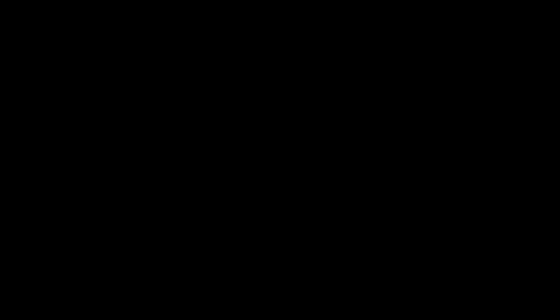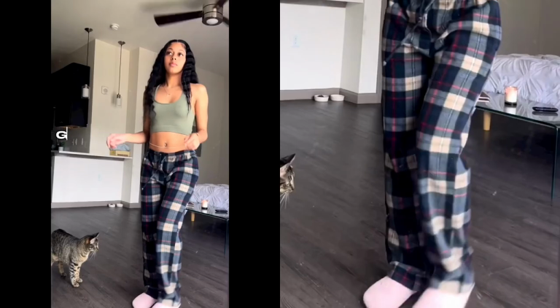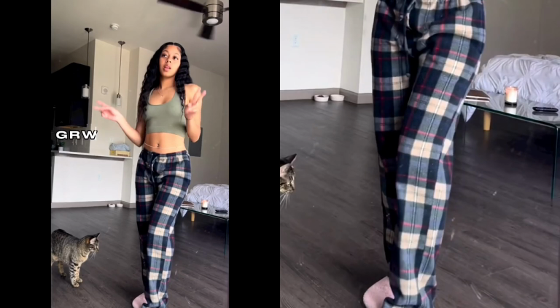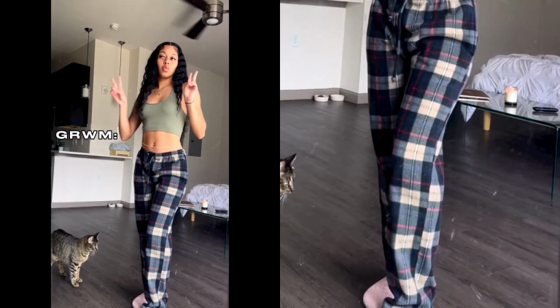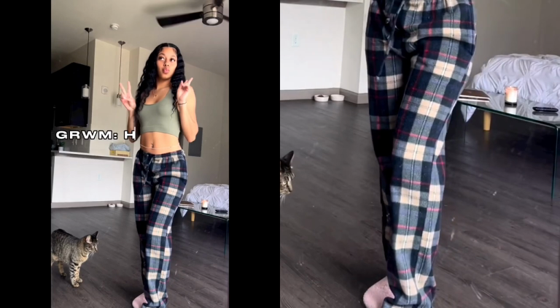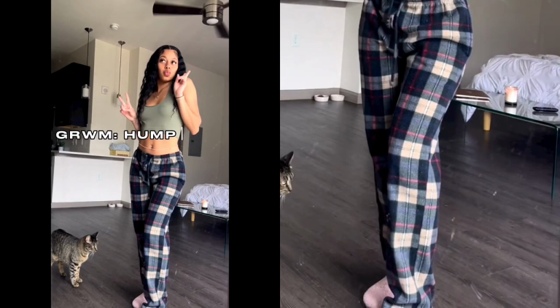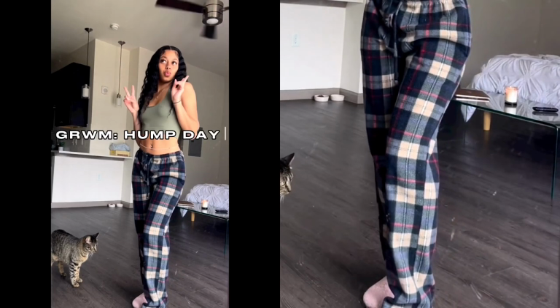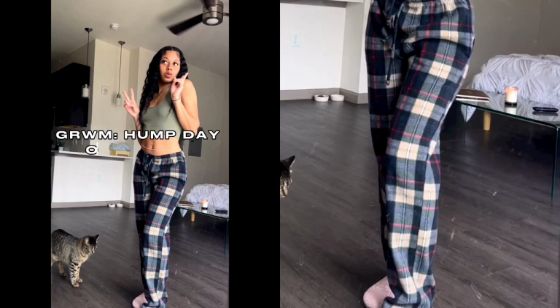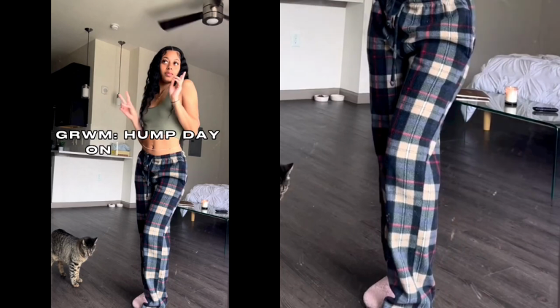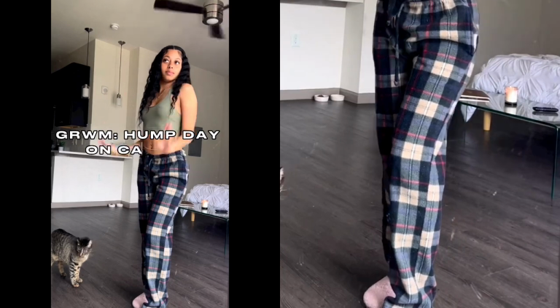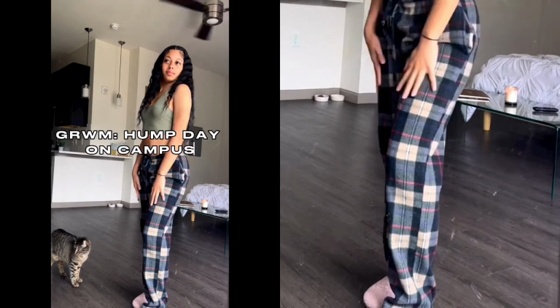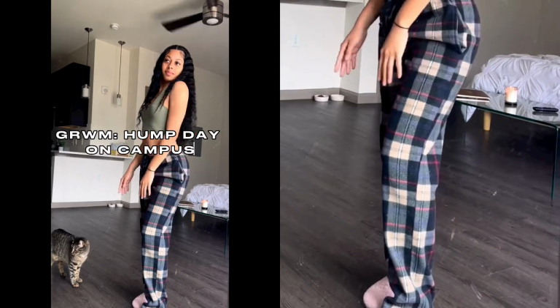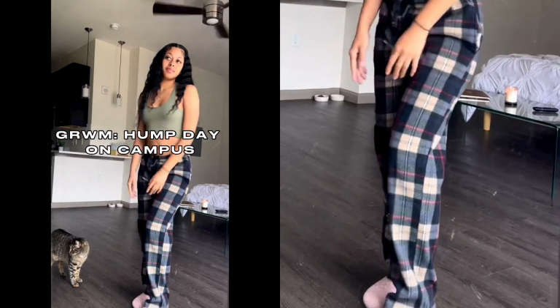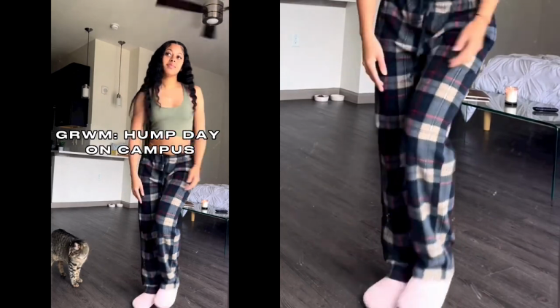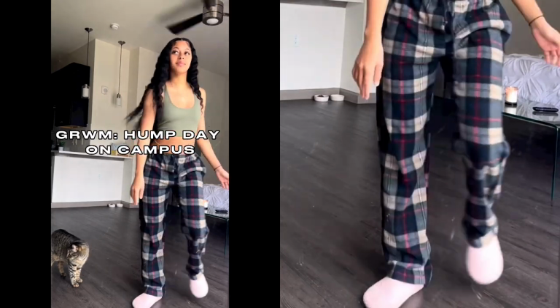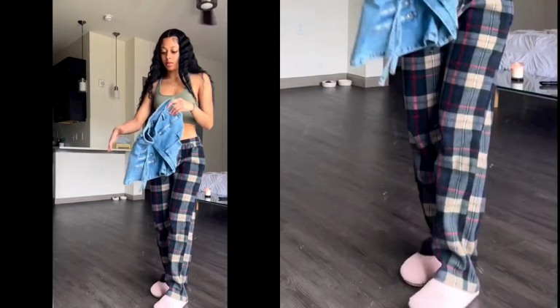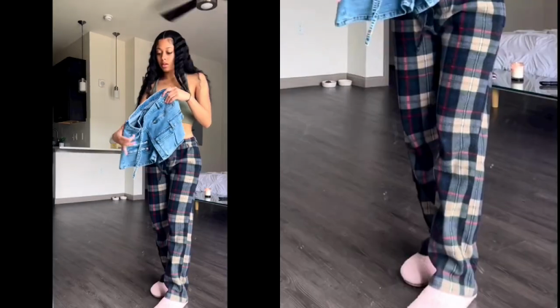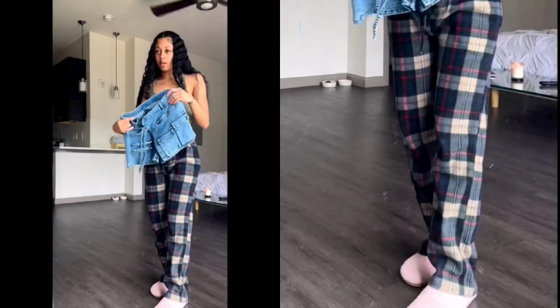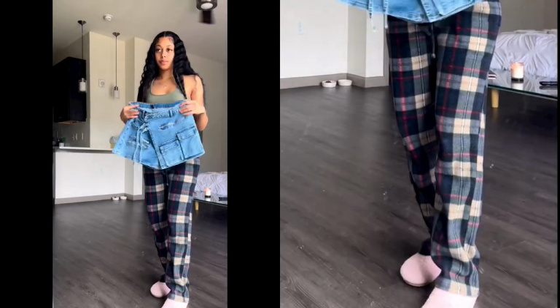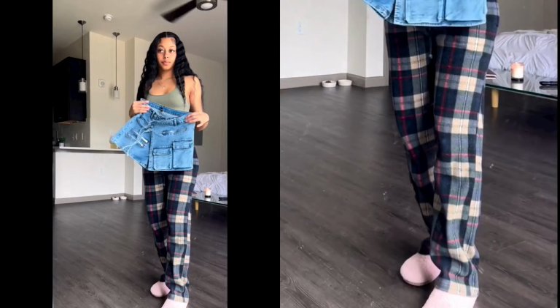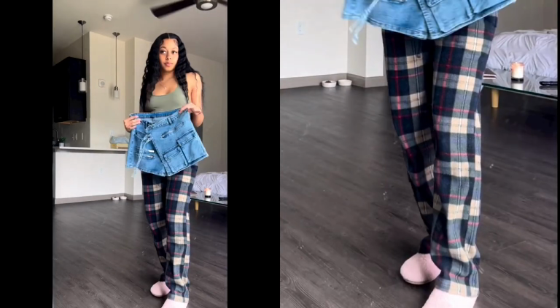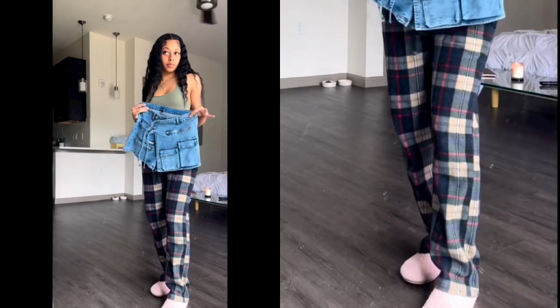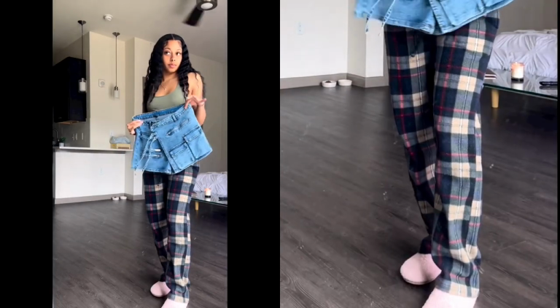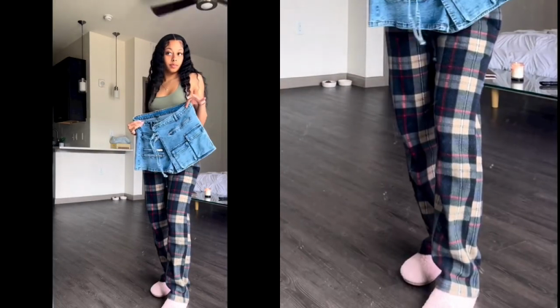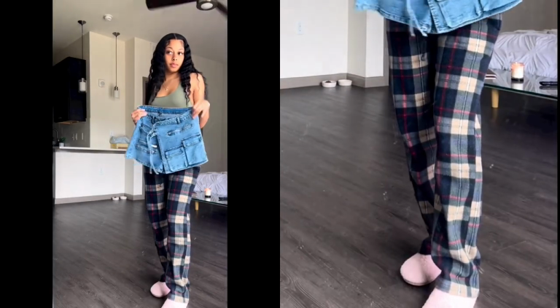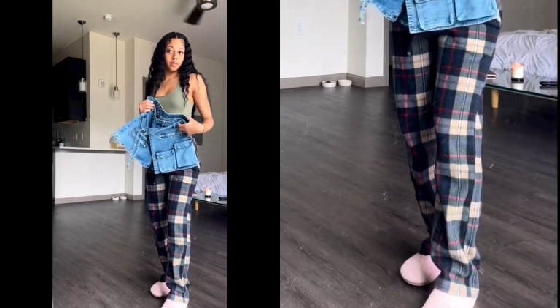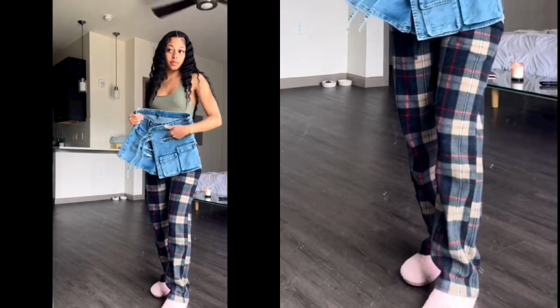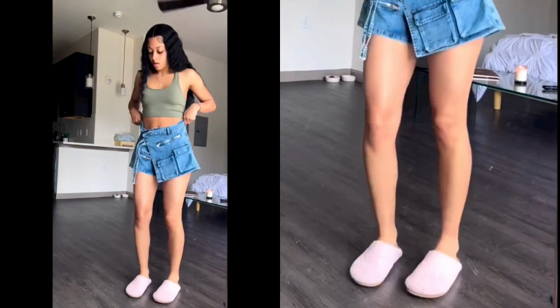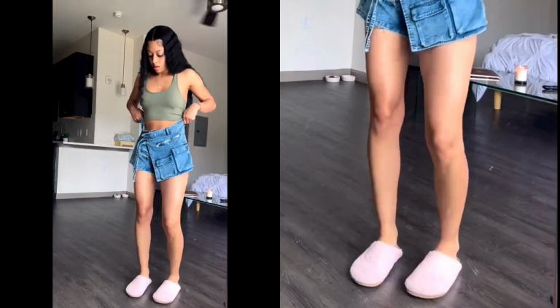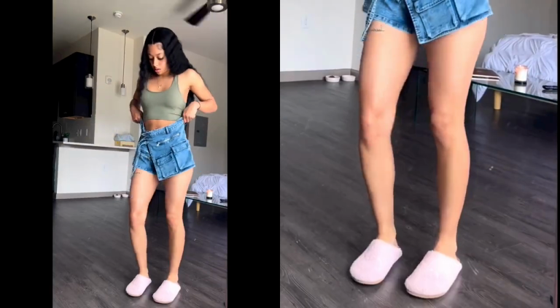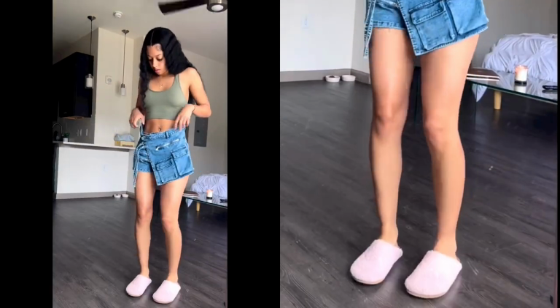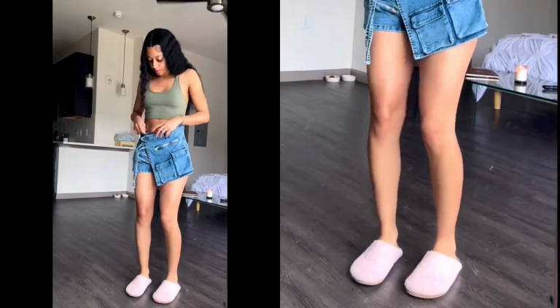Welcome back to another outfit breakdown. Make sure you smash the like button for more daily content.